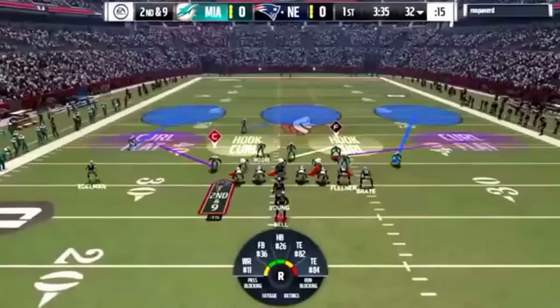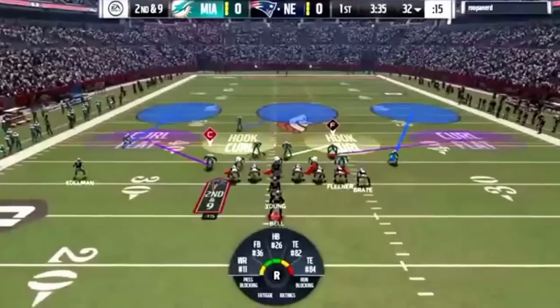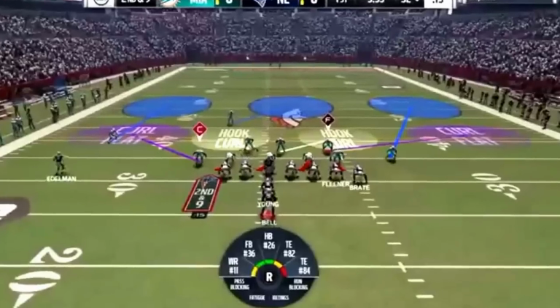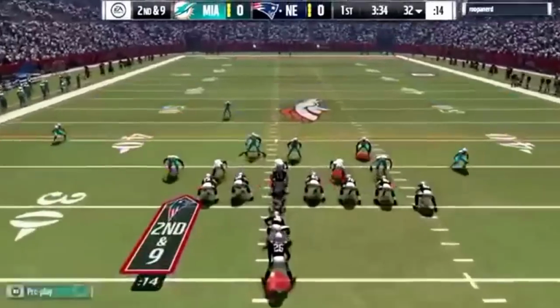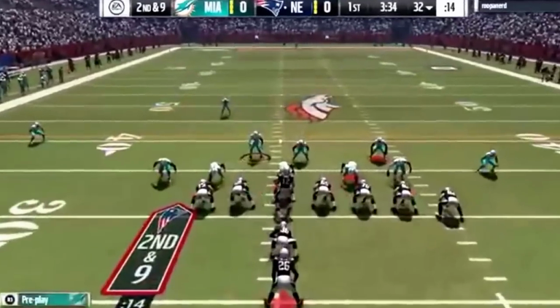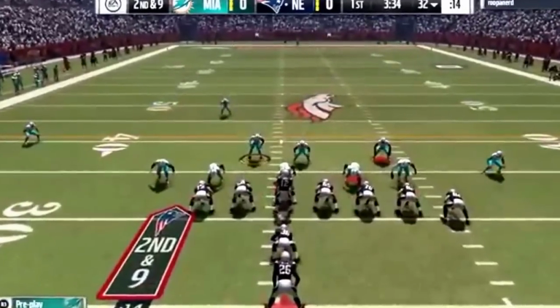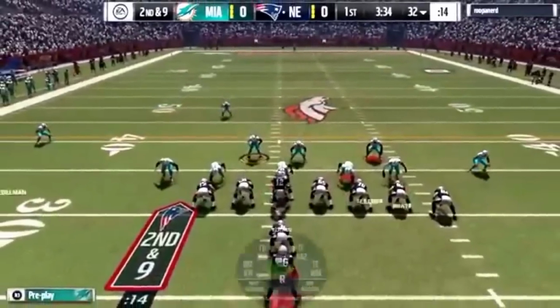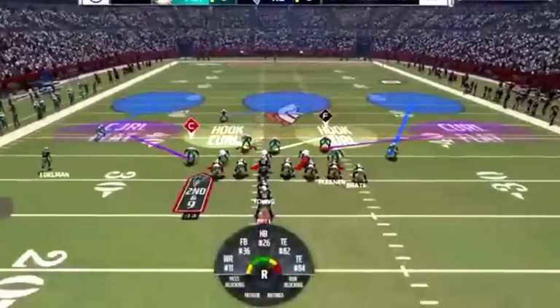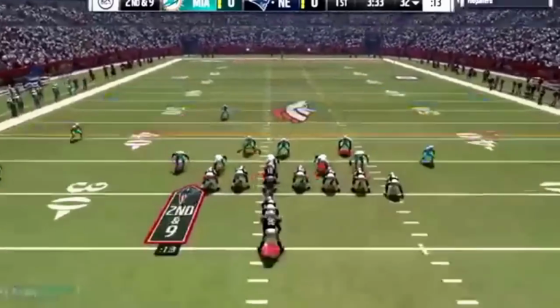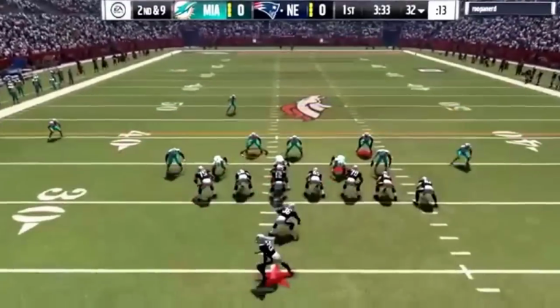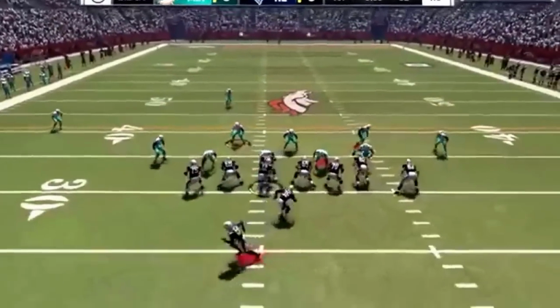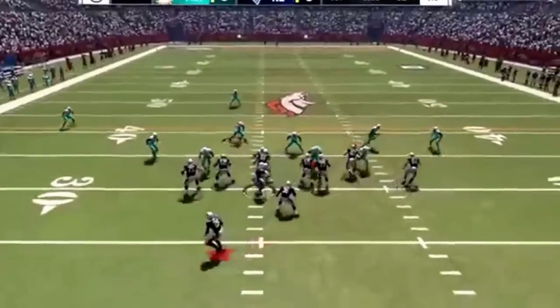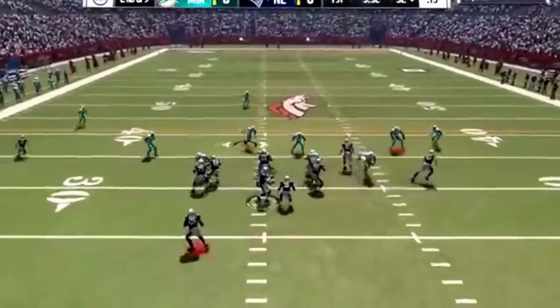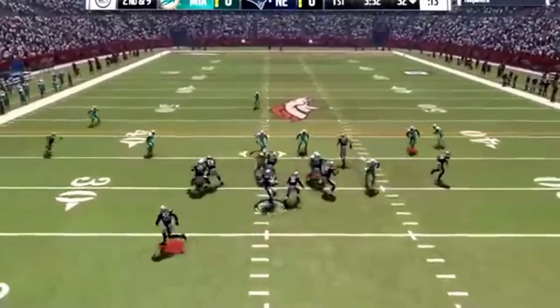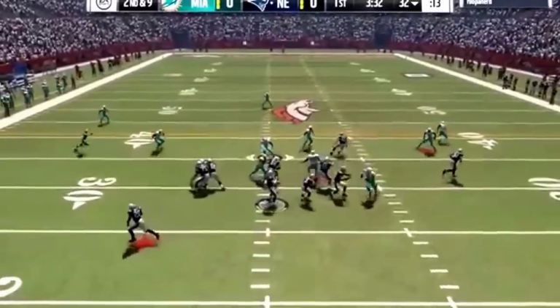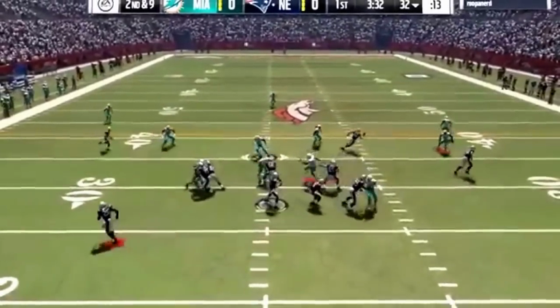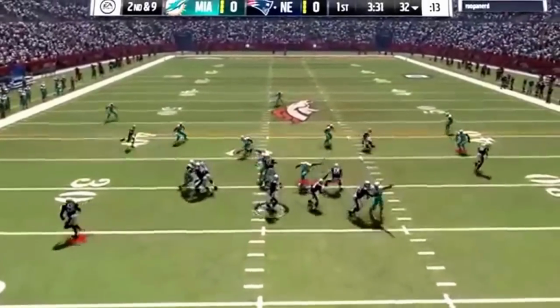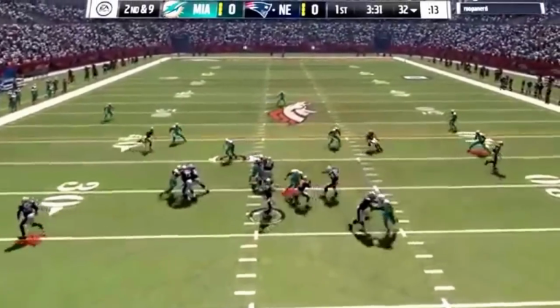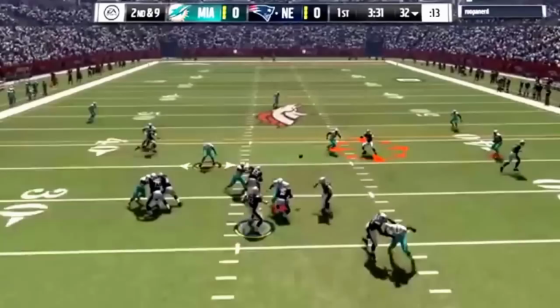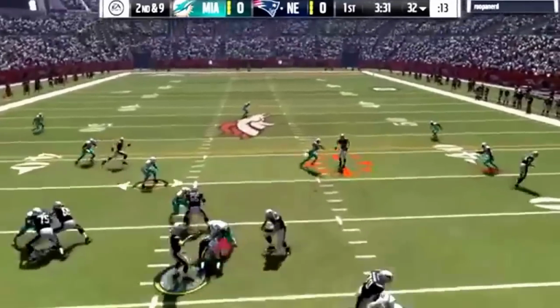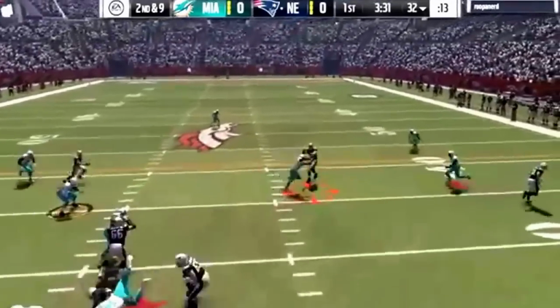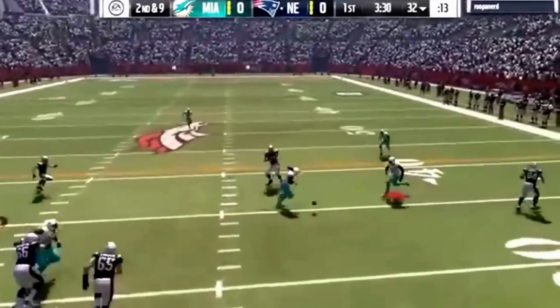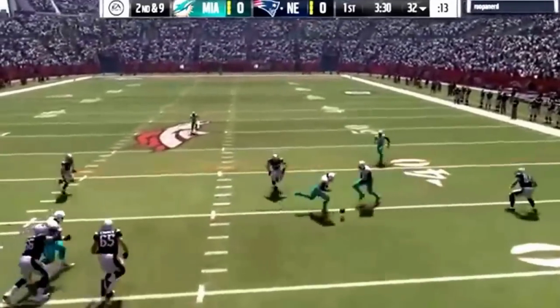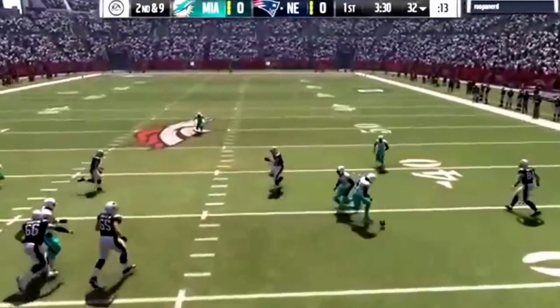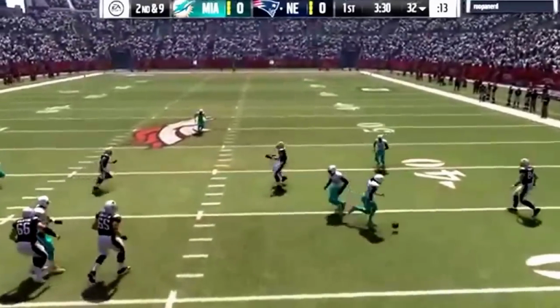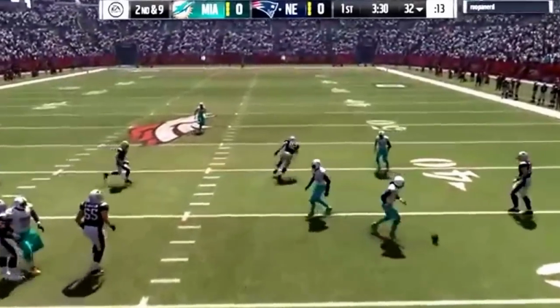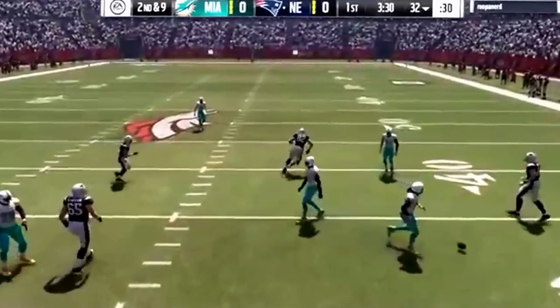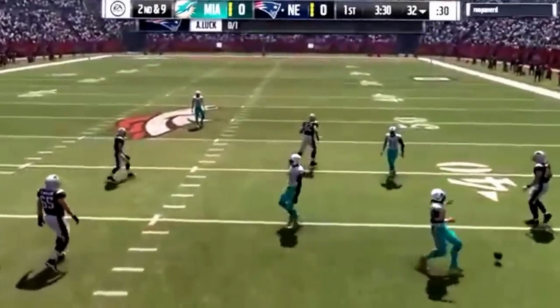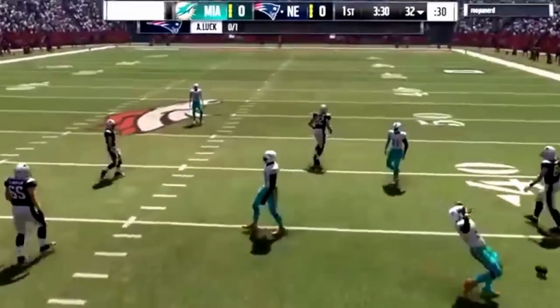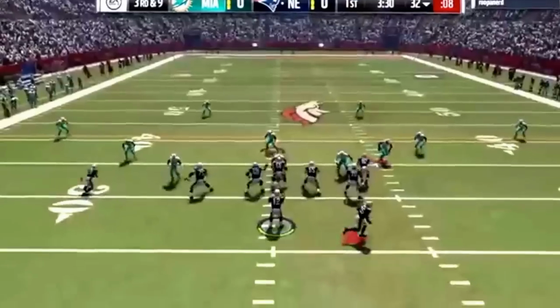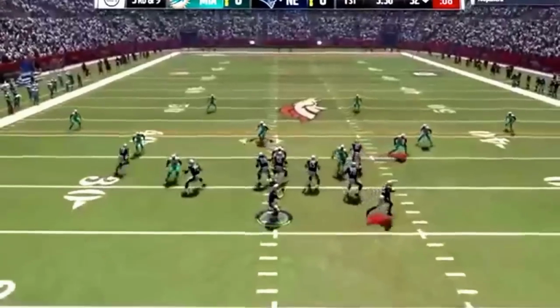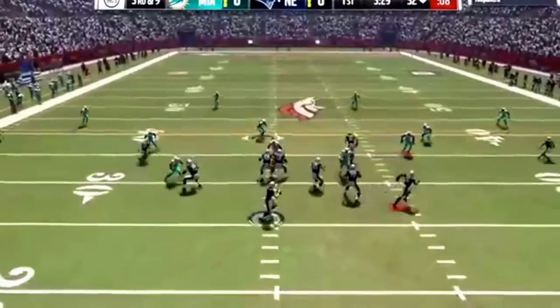Hey guys, welcome back to another video on the Miami Dolphins. Today we're going to be talking about what I saw from the Tennessee Titans game.